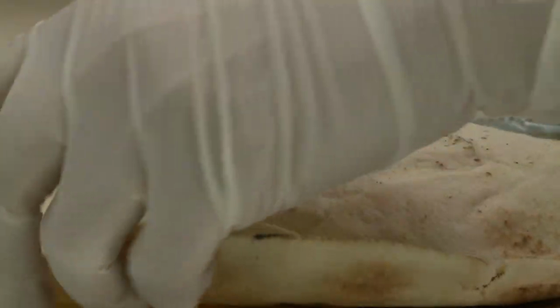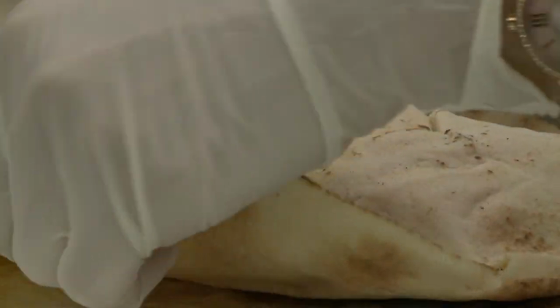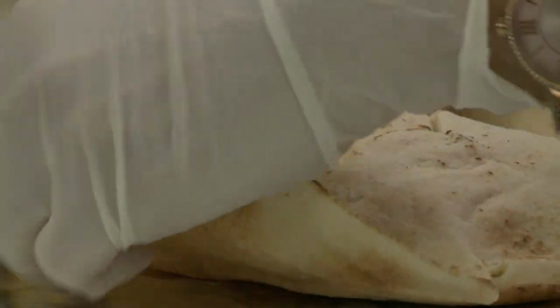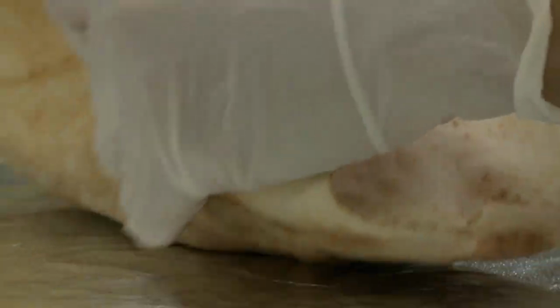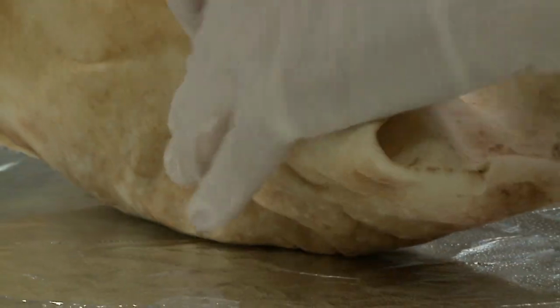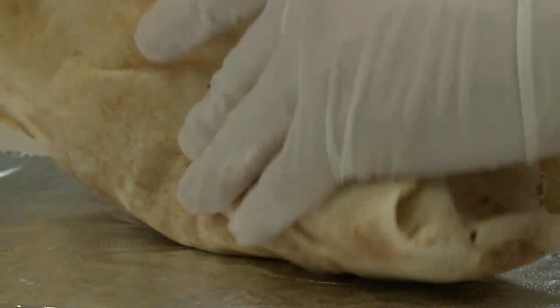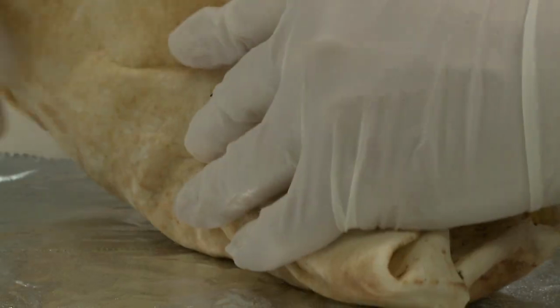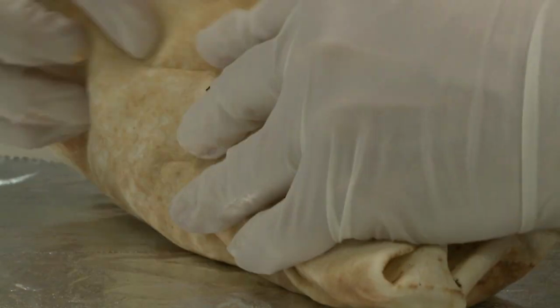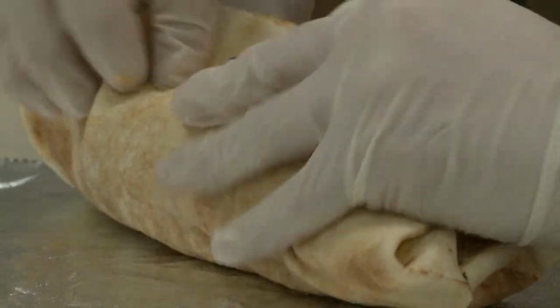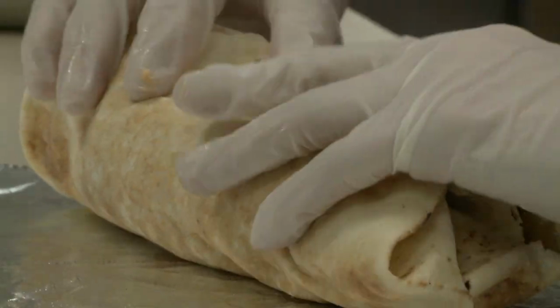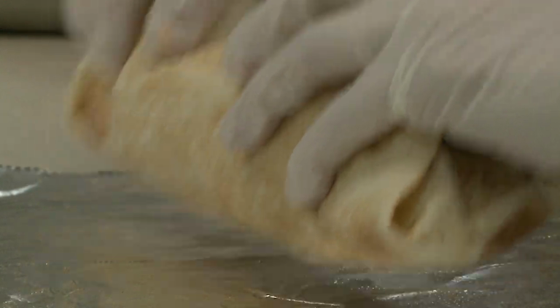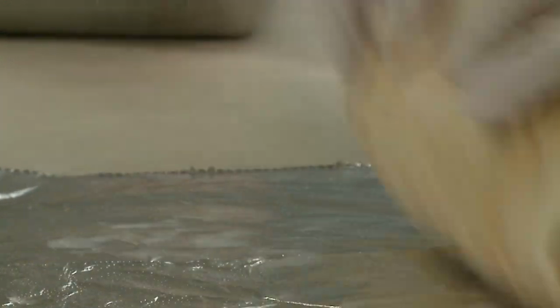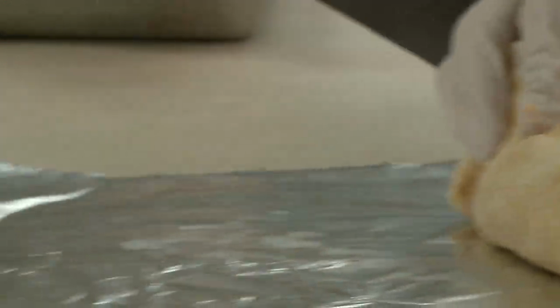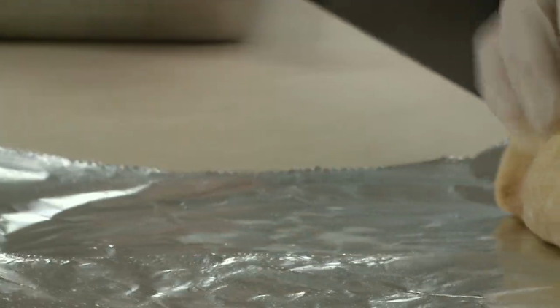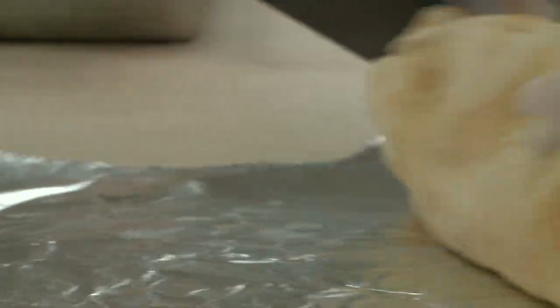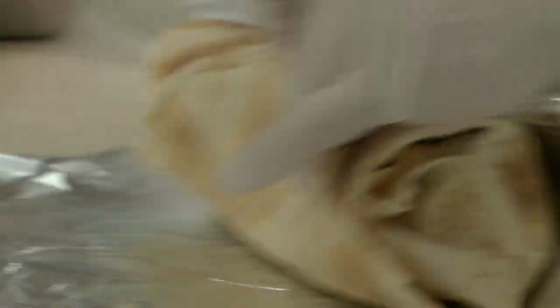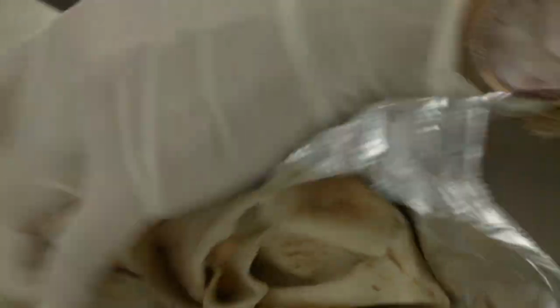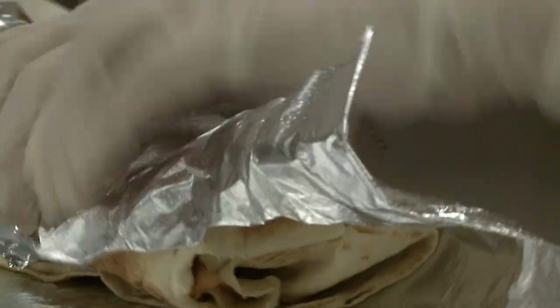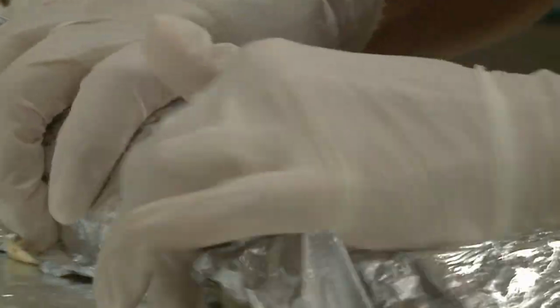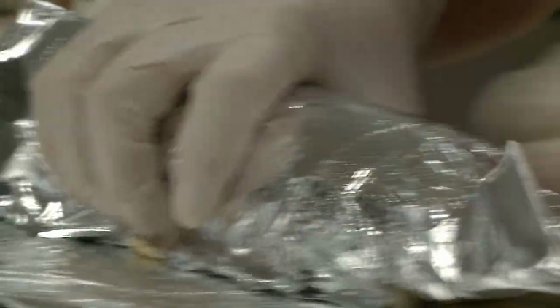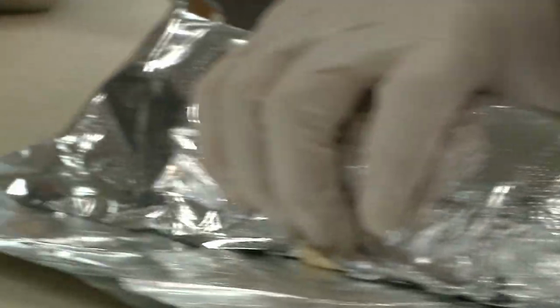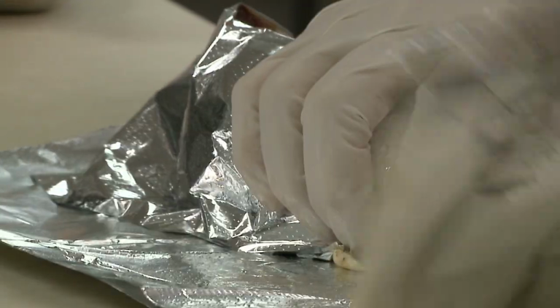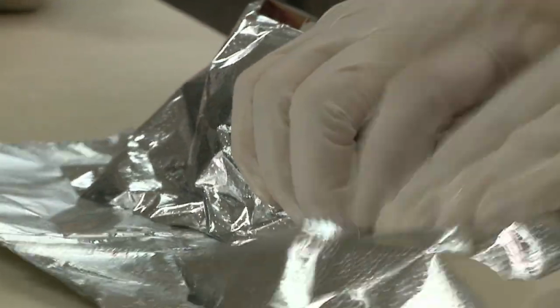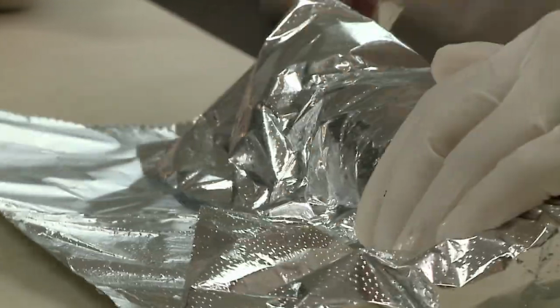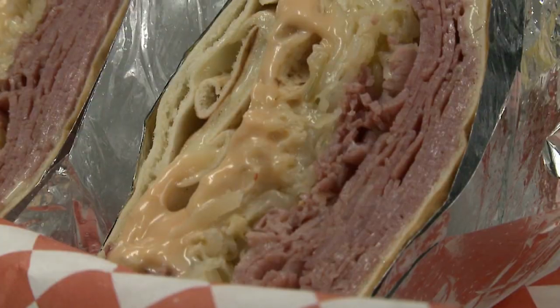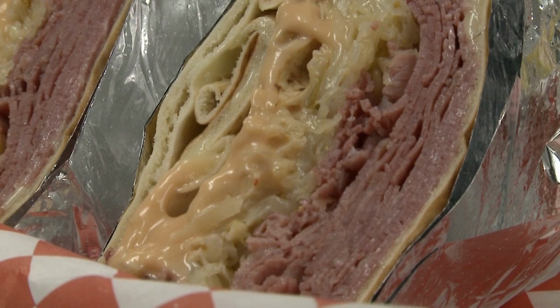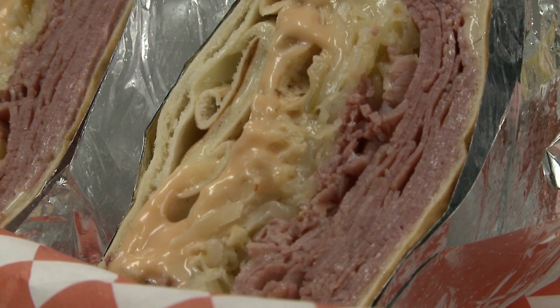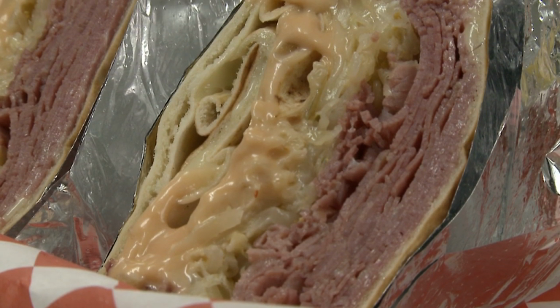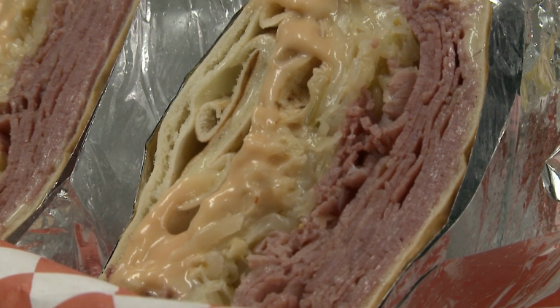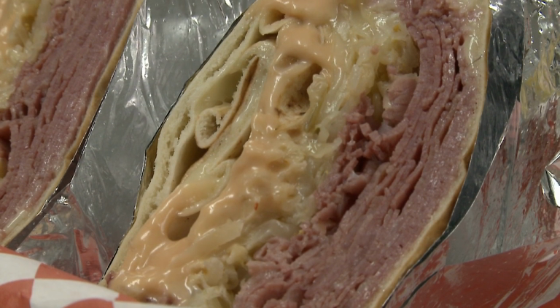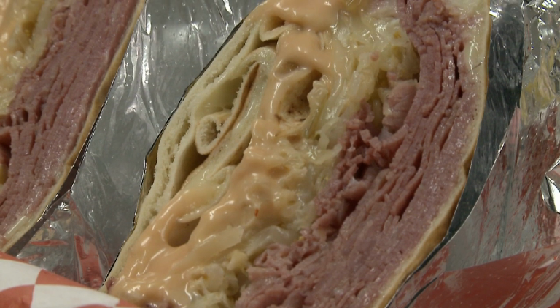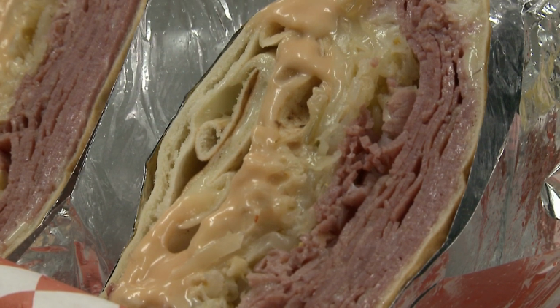At first they're like, what? How do you do Reubens in pita bread? Then they try it and go, oh, I get it.